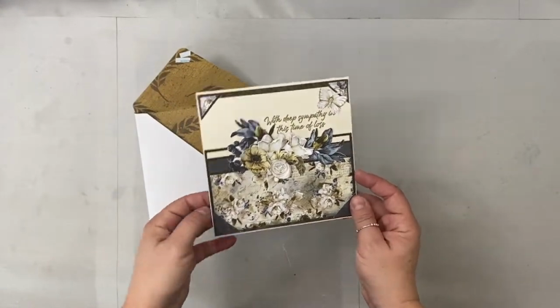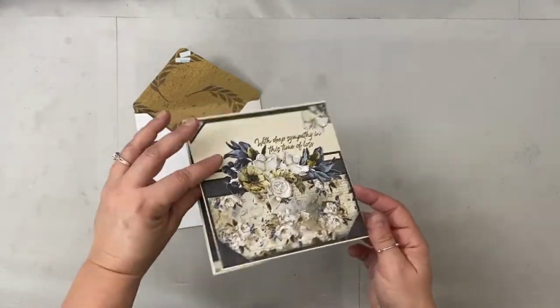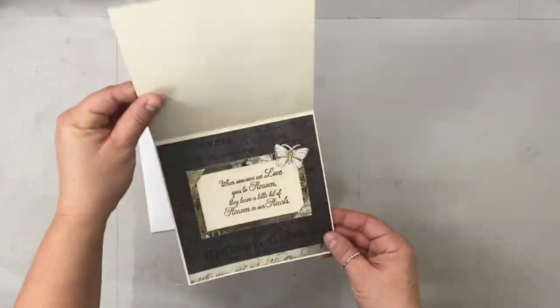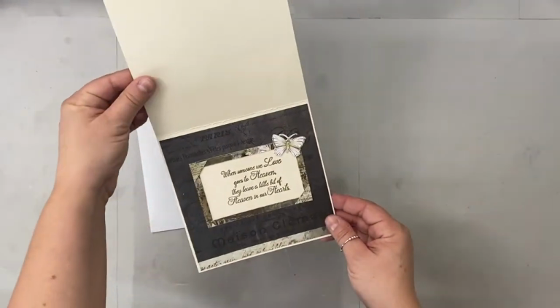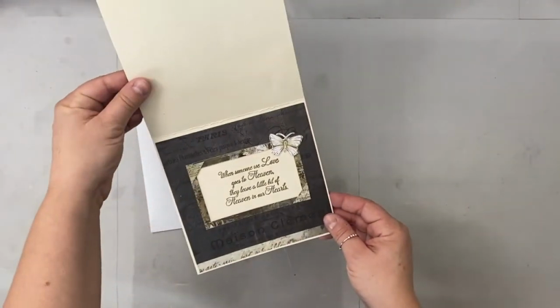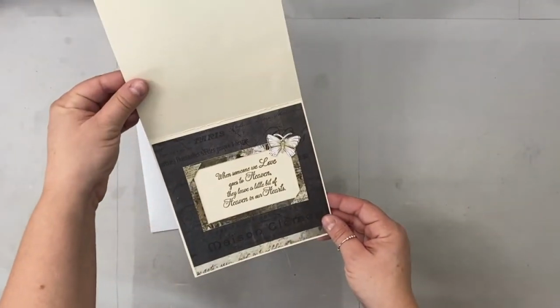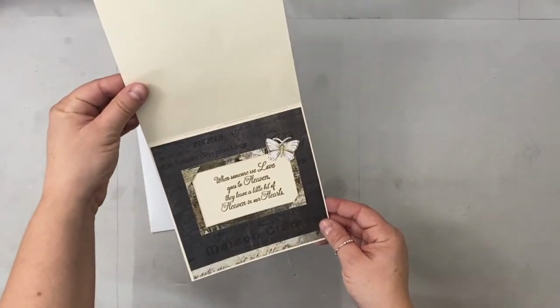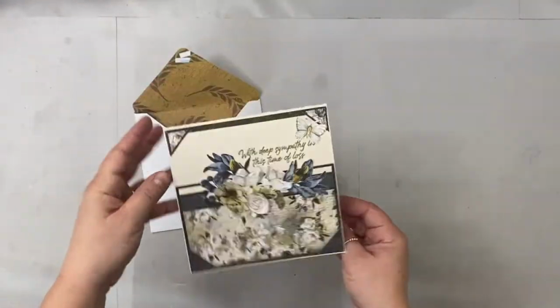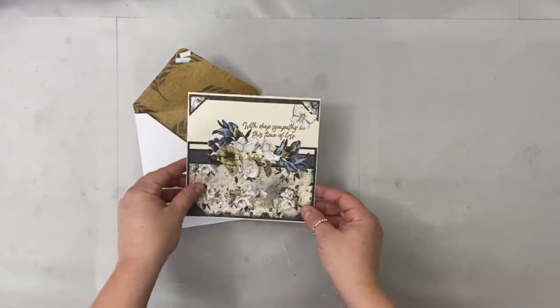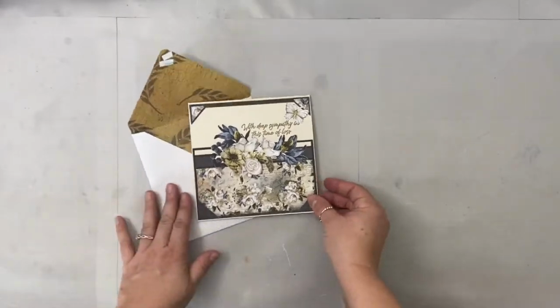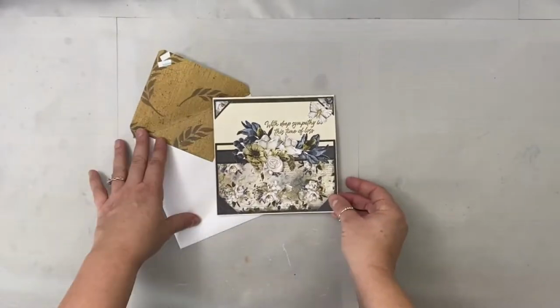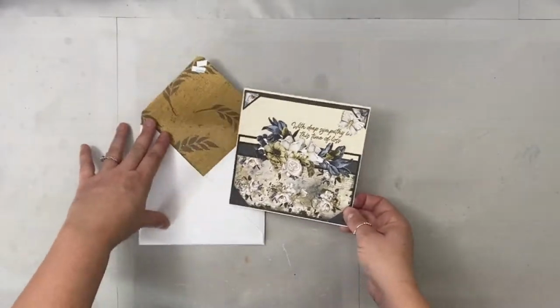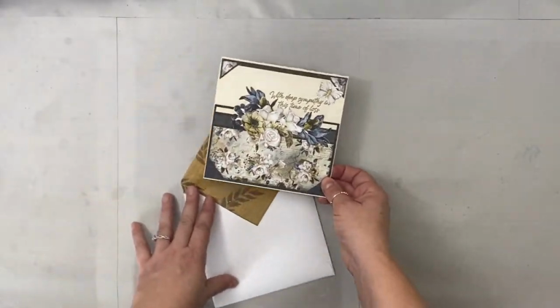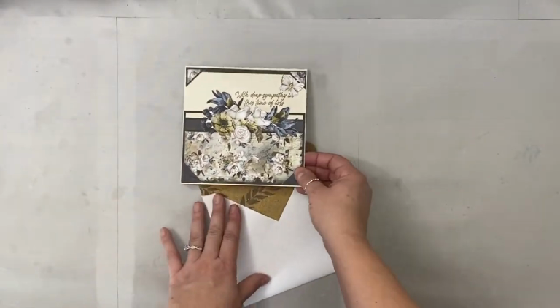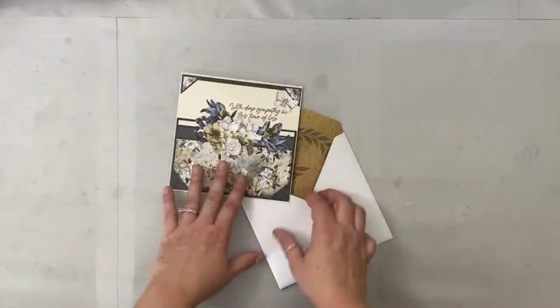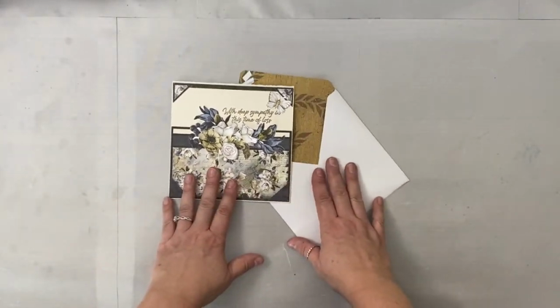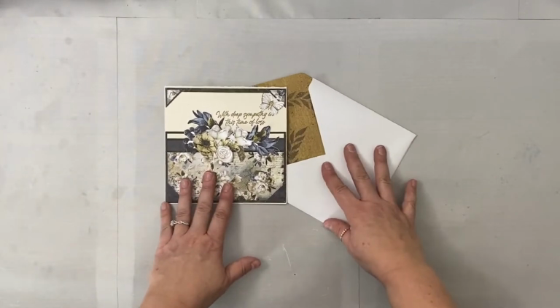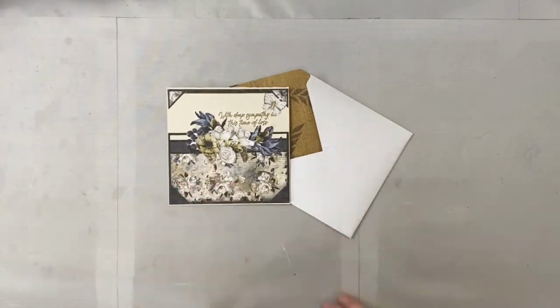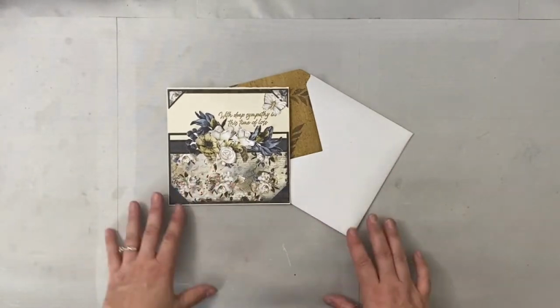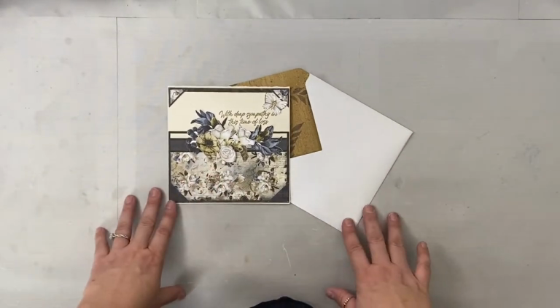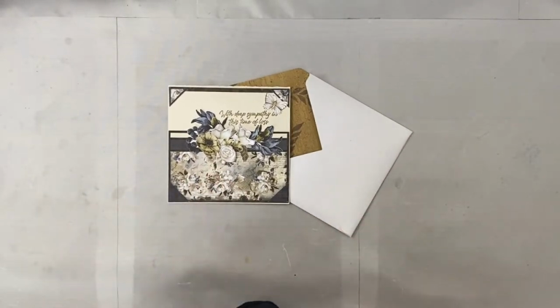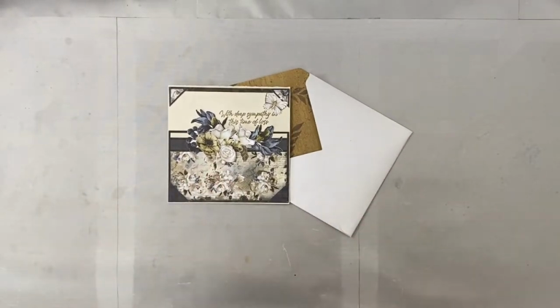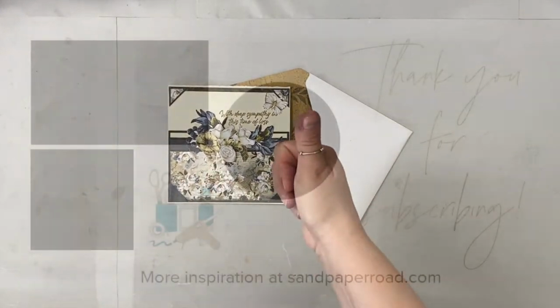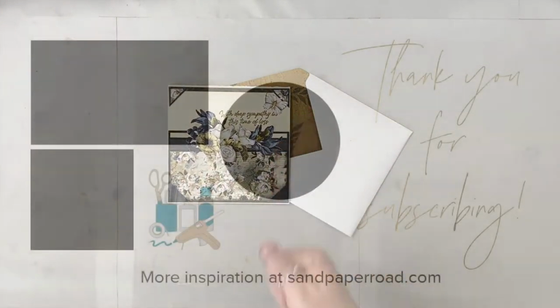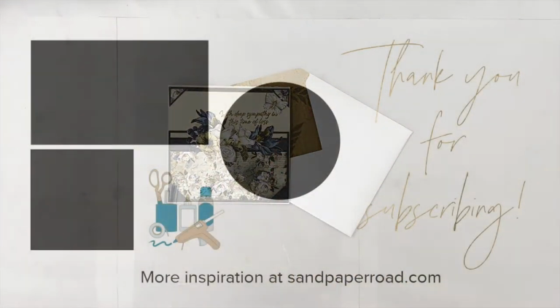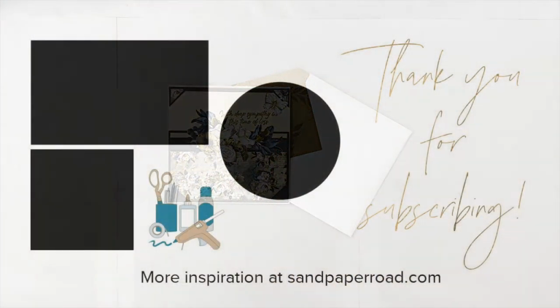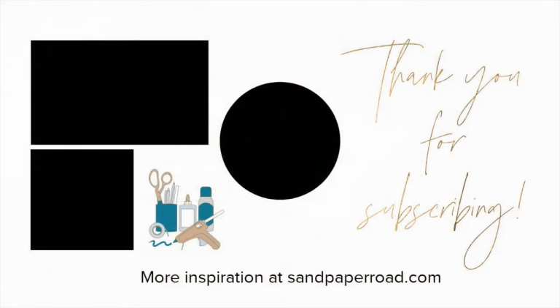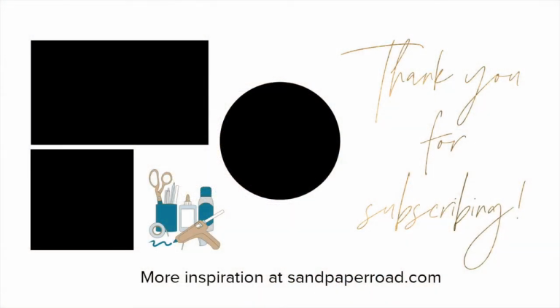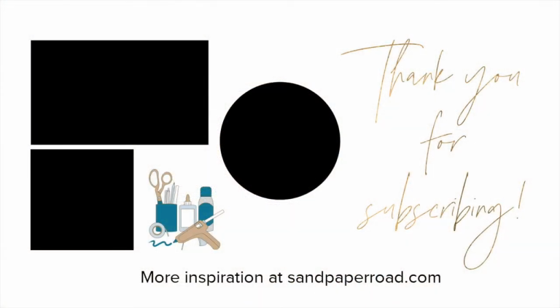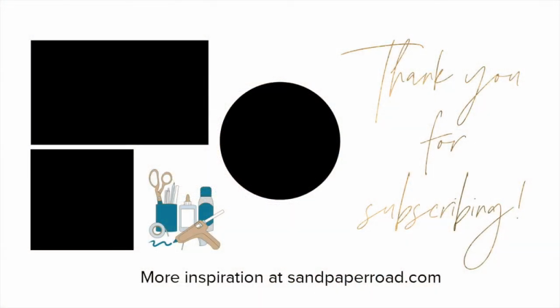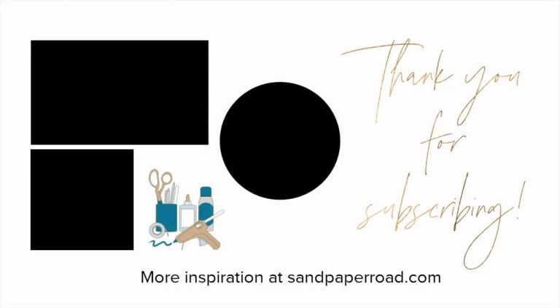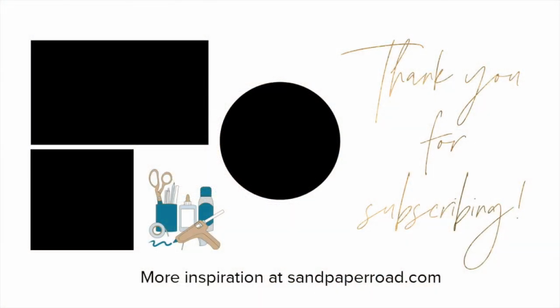Thanks so much for watching! Check out the other videos on my channel and we'll see you in the next video. Bye bye!